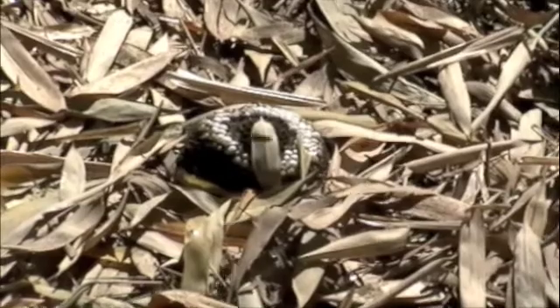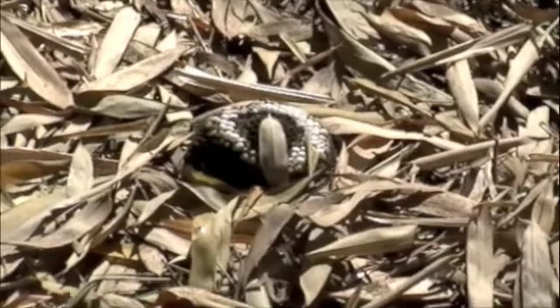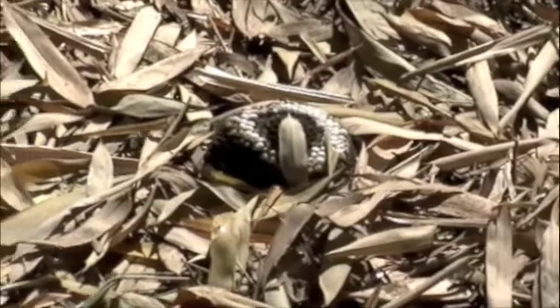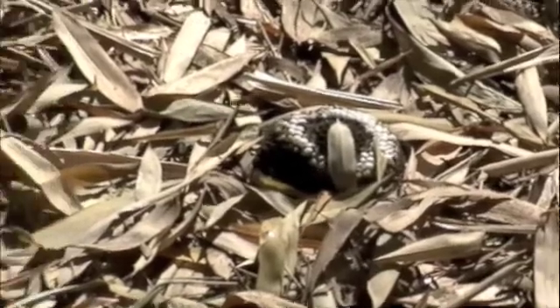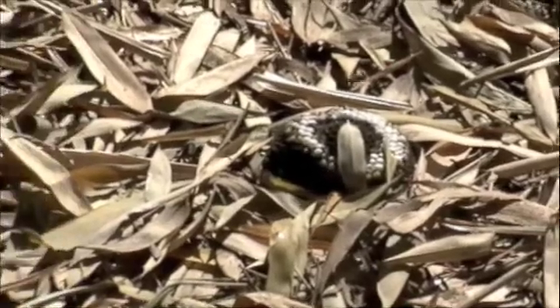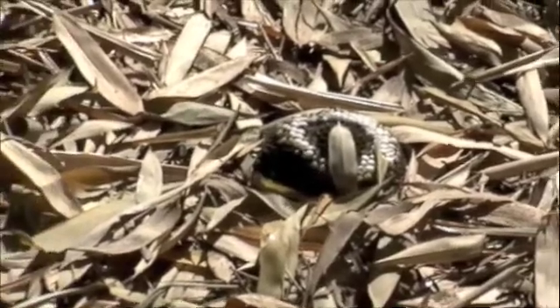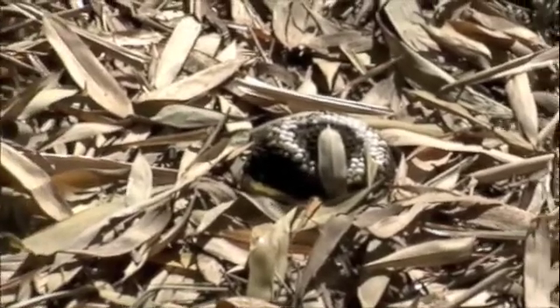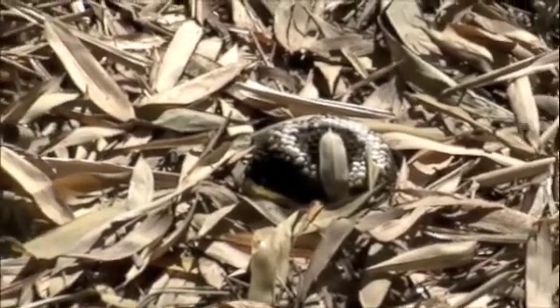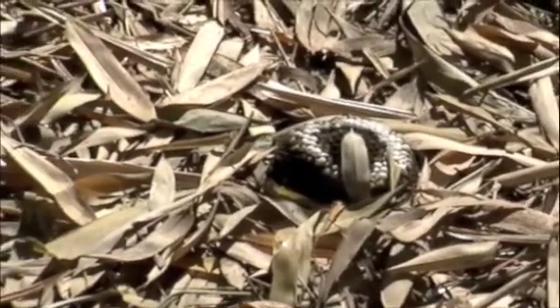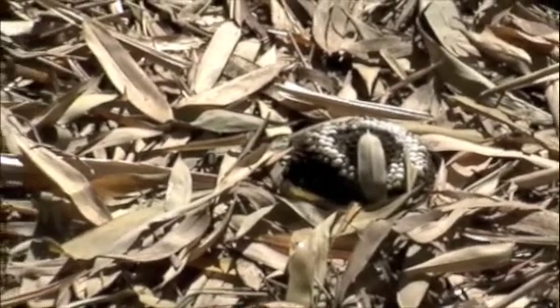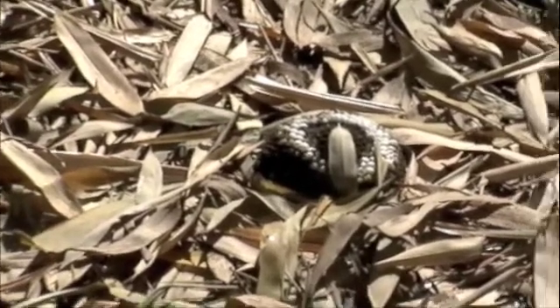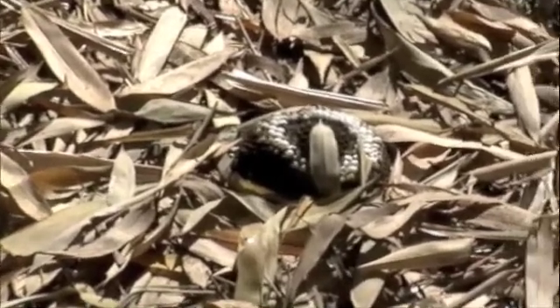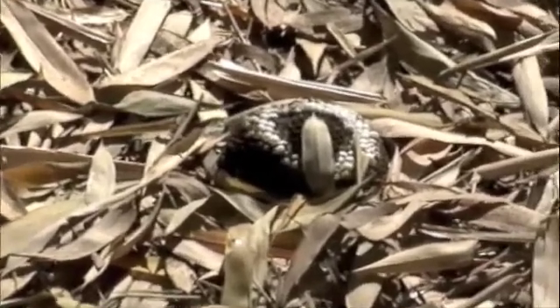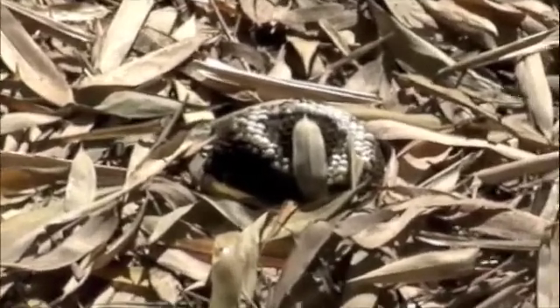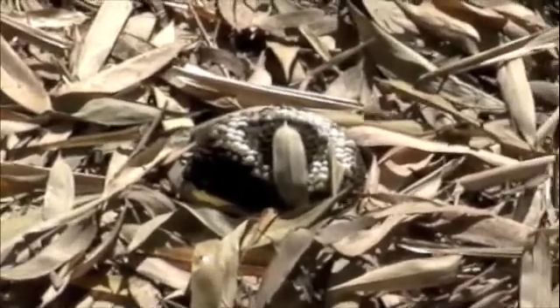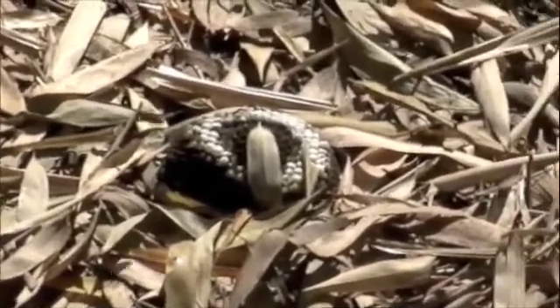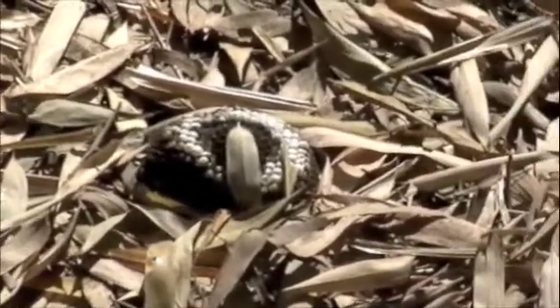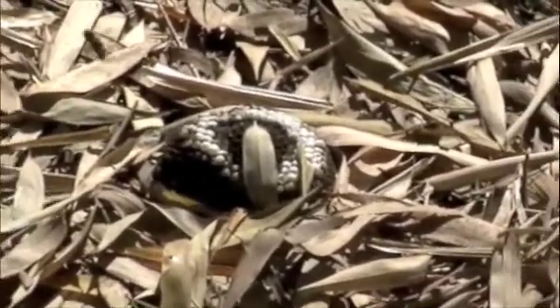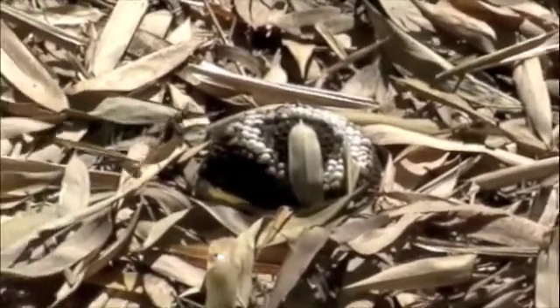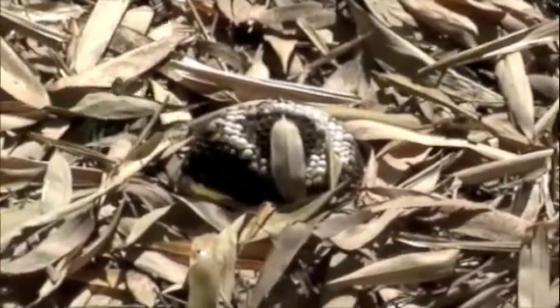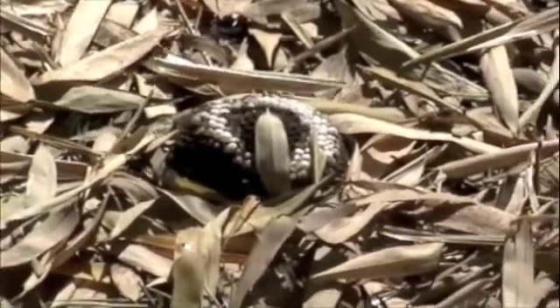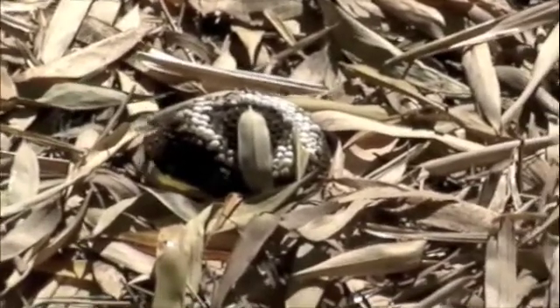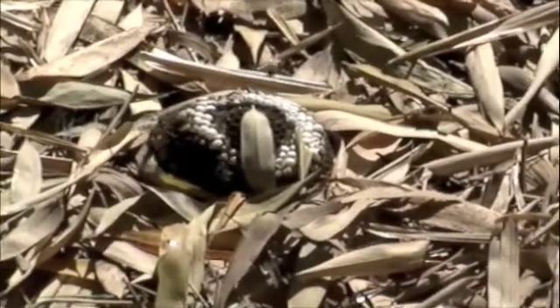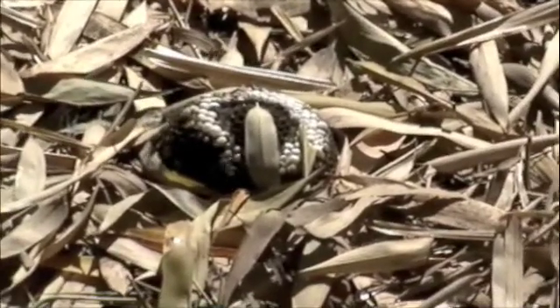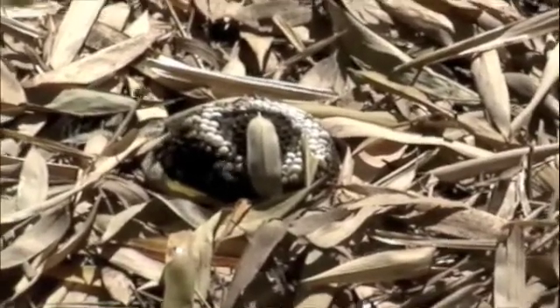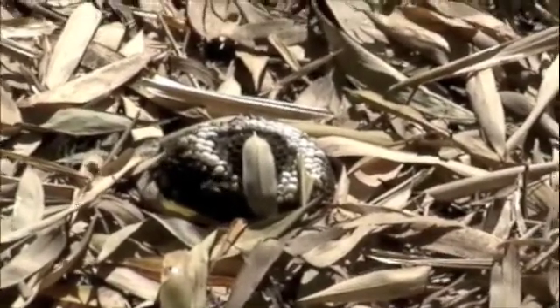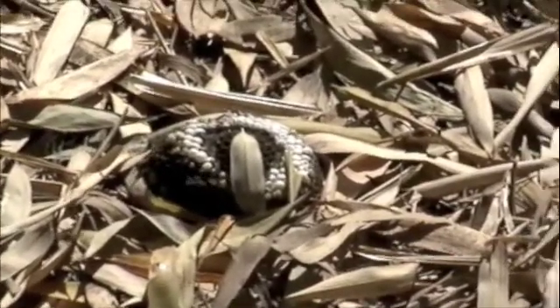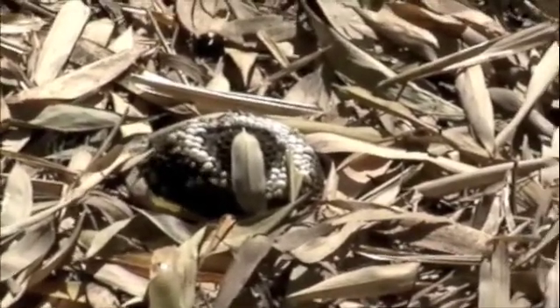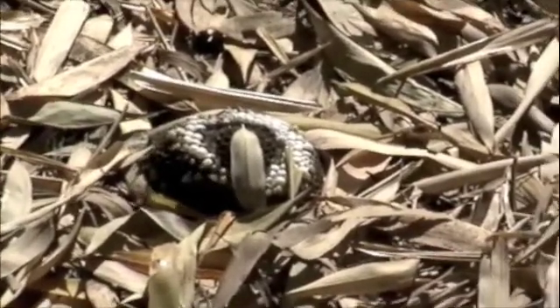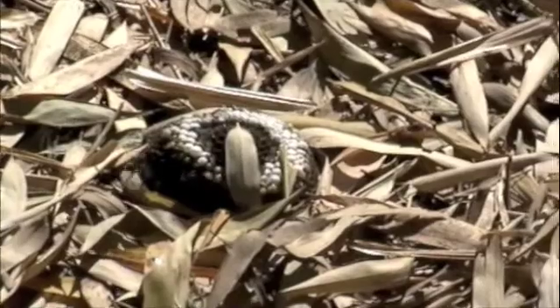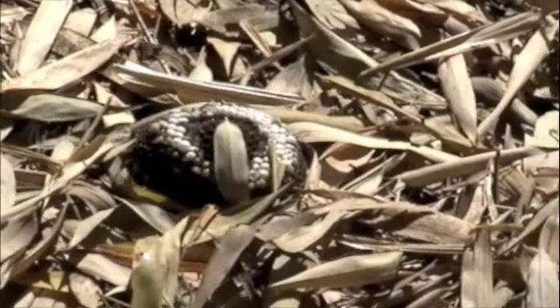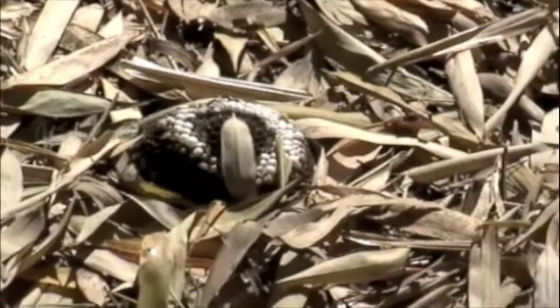We avoided dragging on the easy path. A wasp nest had fallen into the middle of the path.